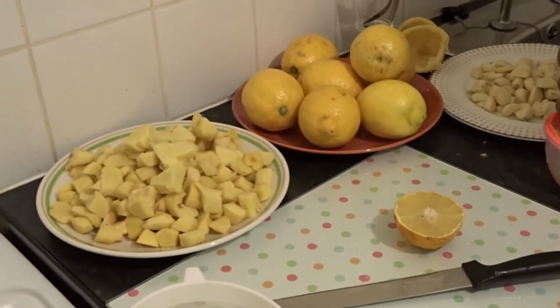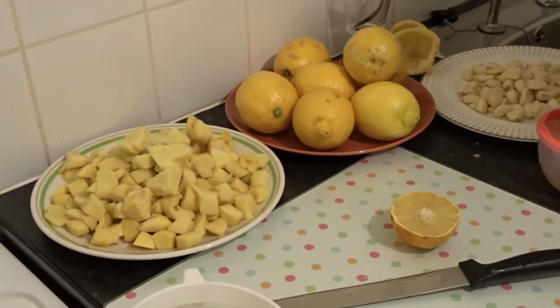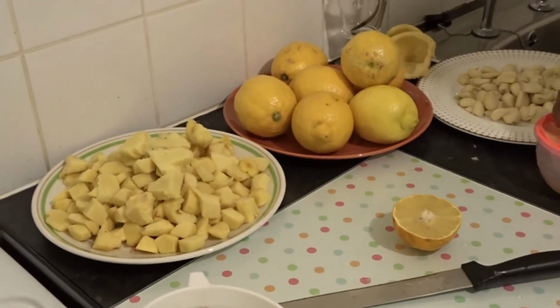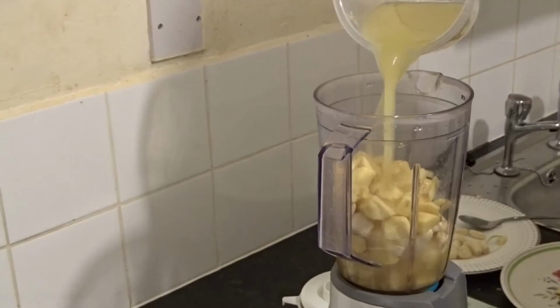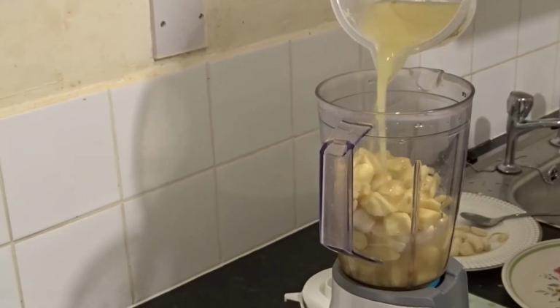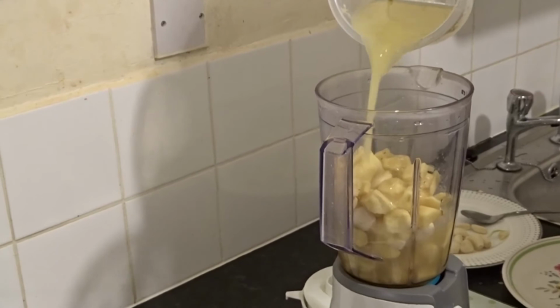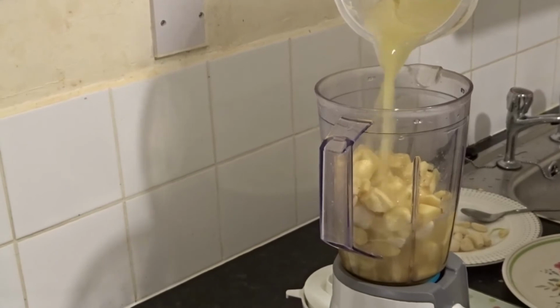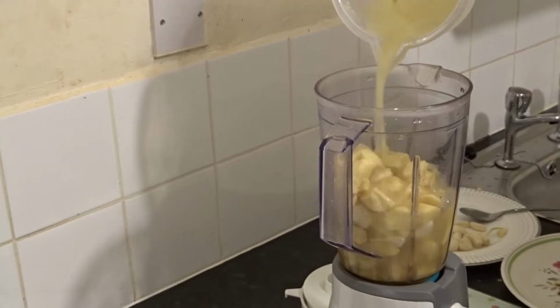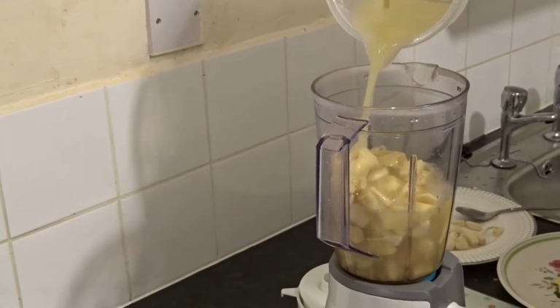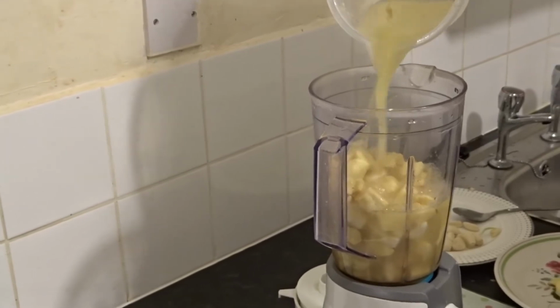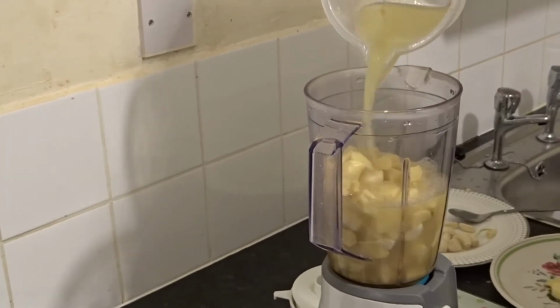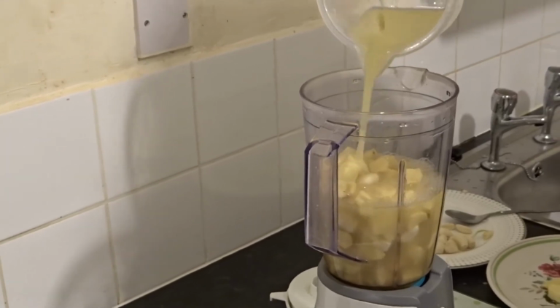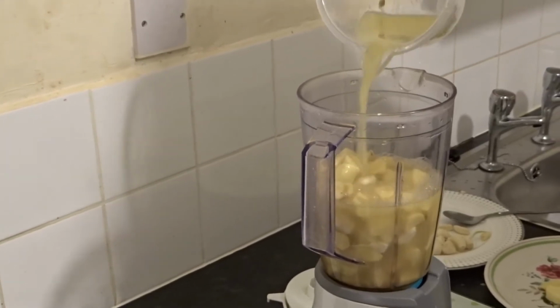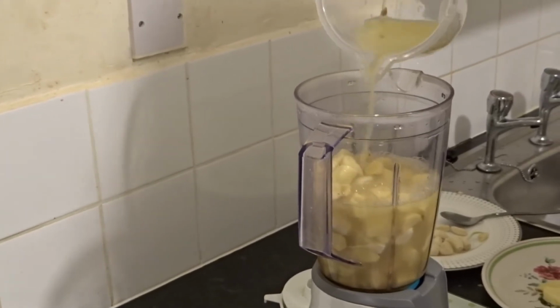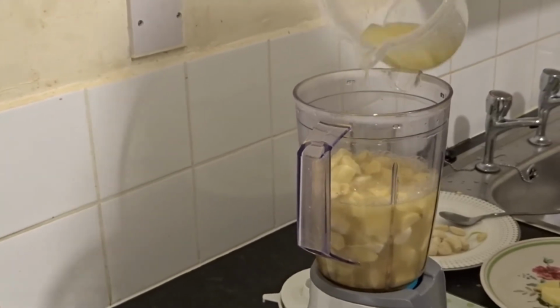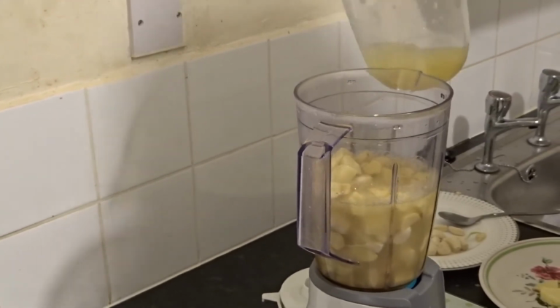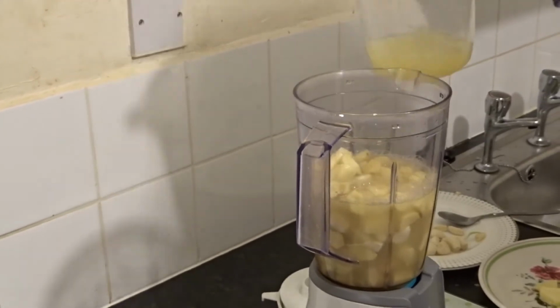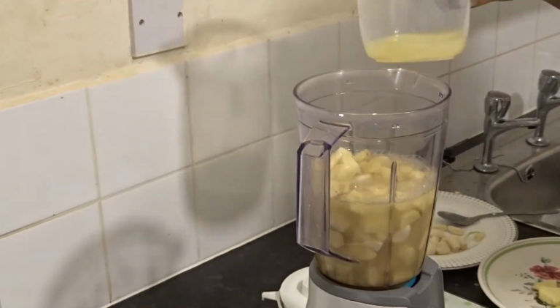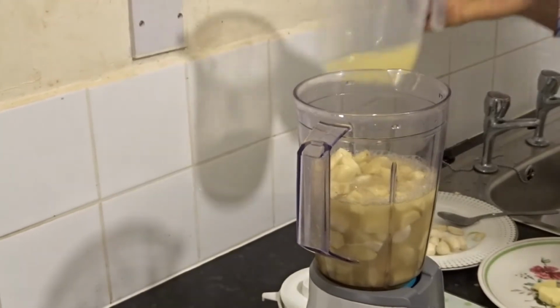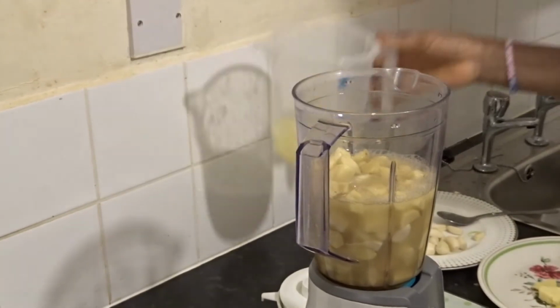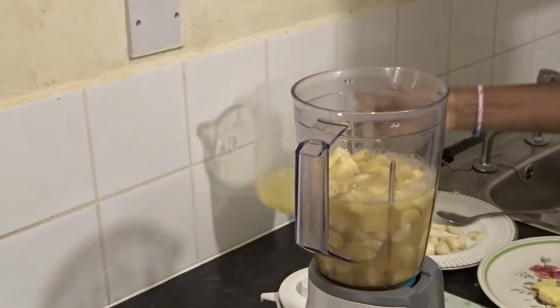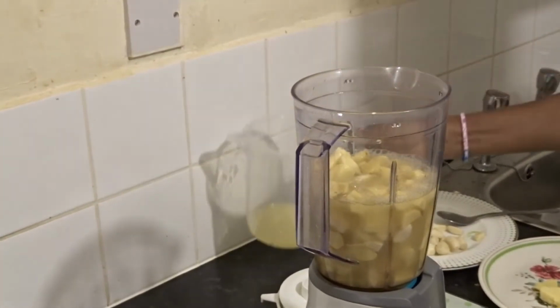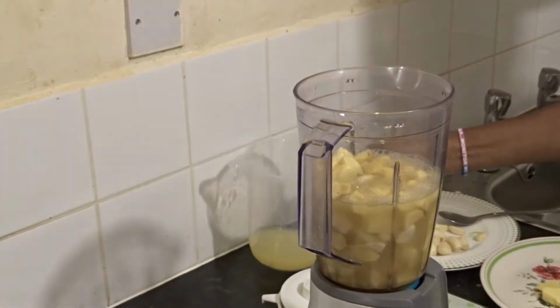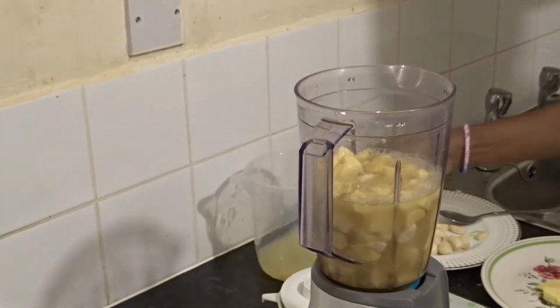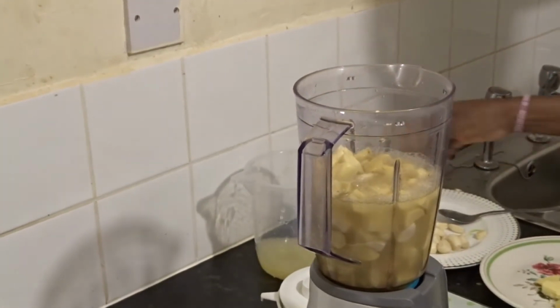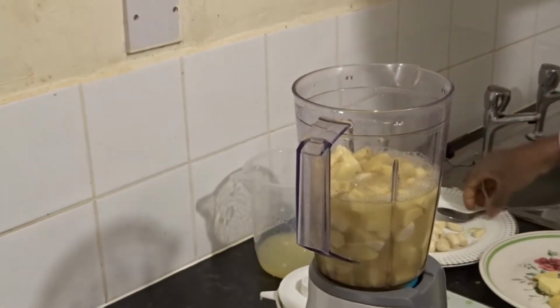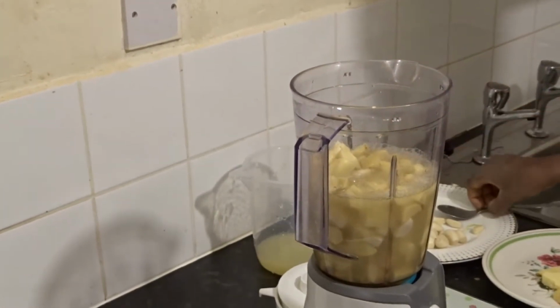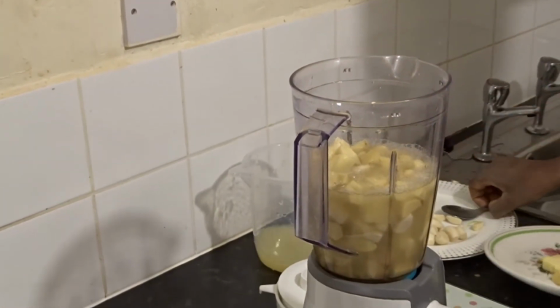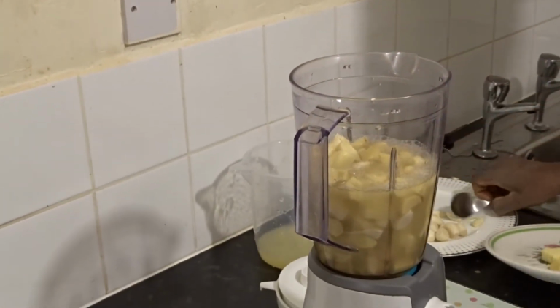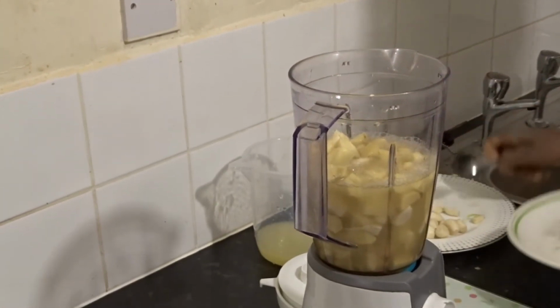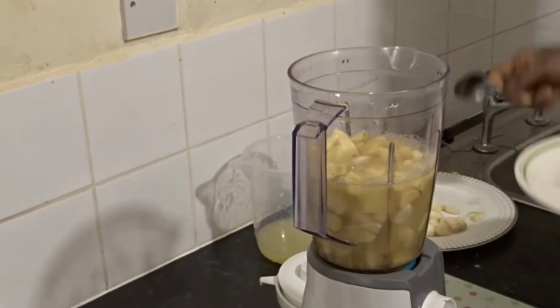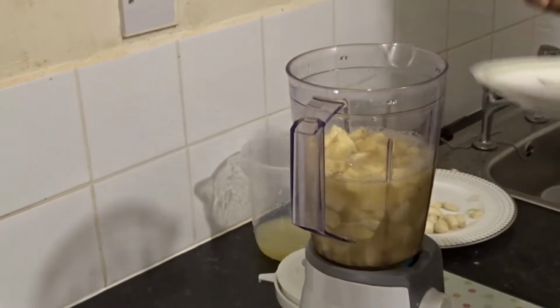There's a lot of juice here — it's a lot of juice.